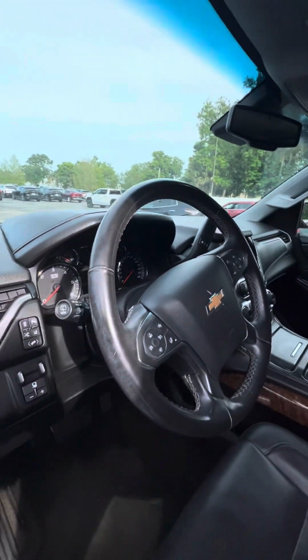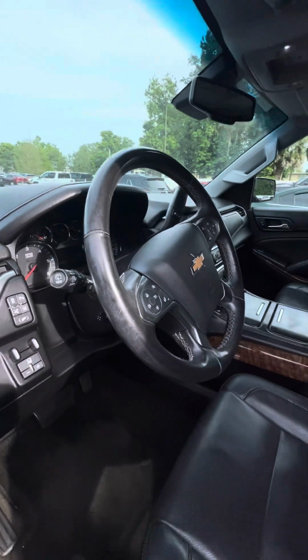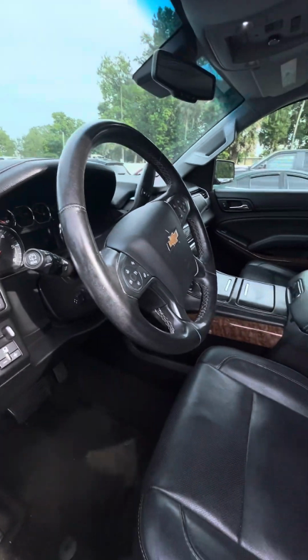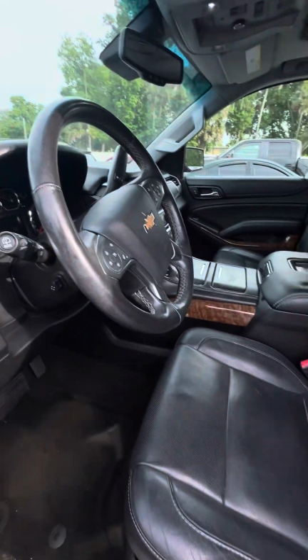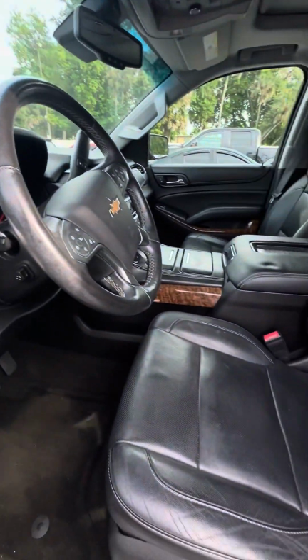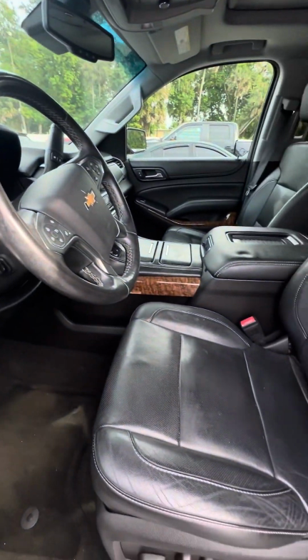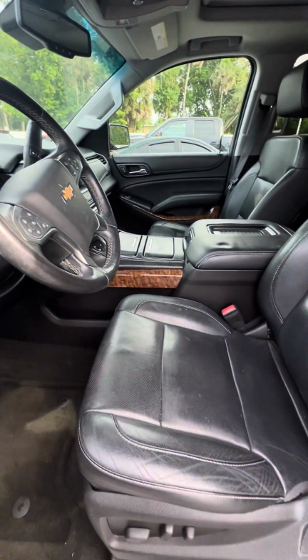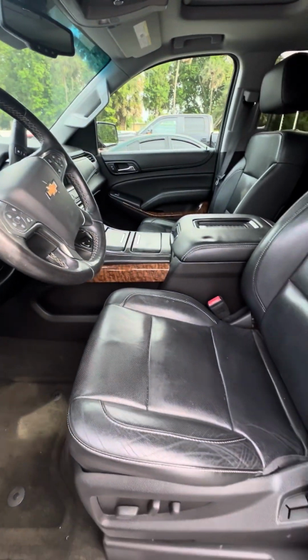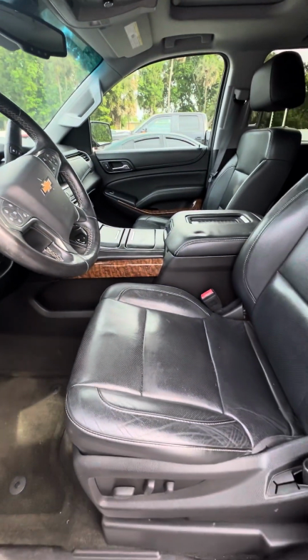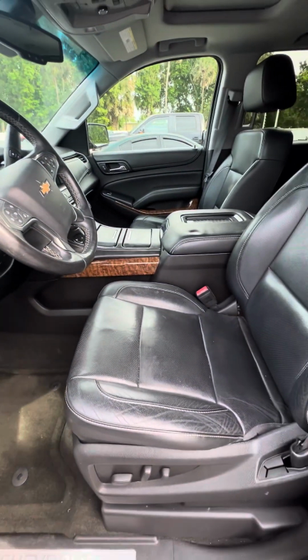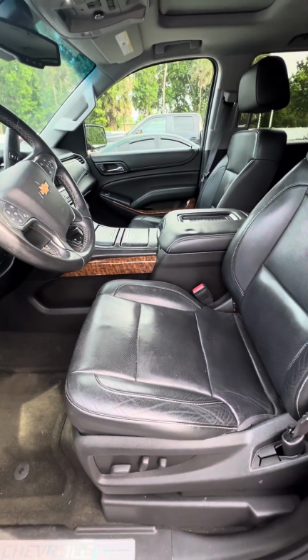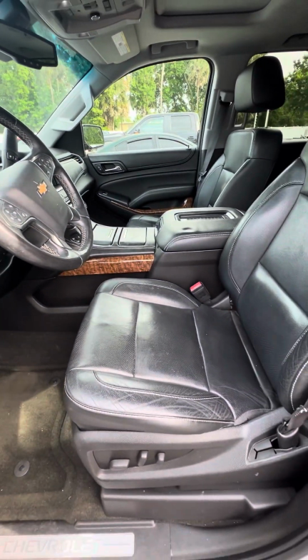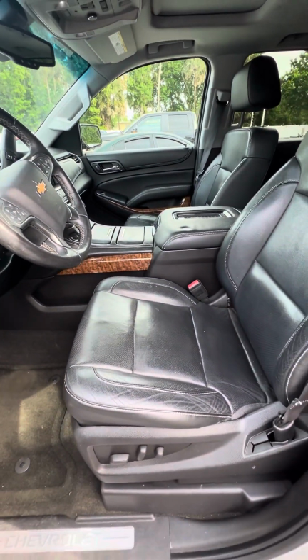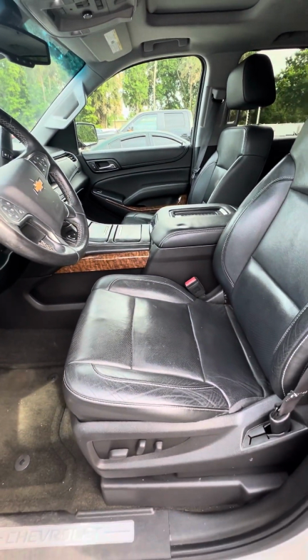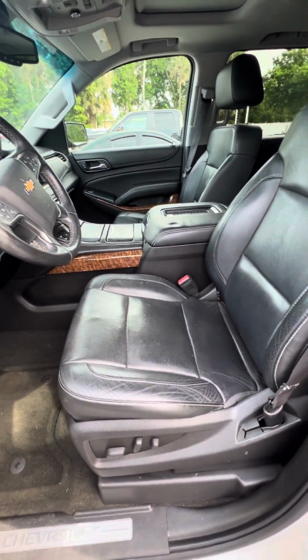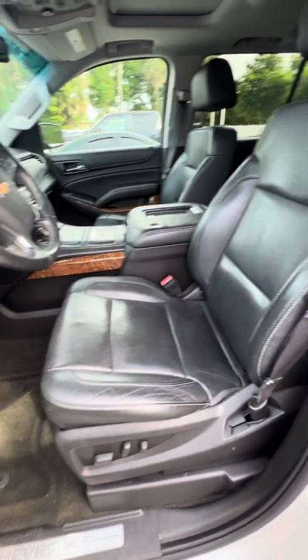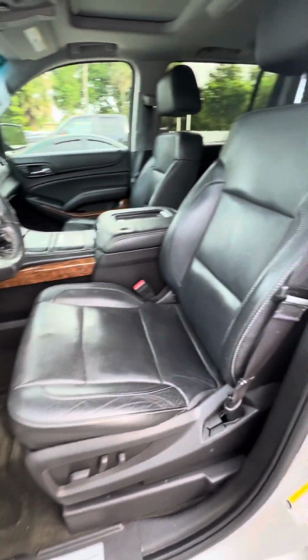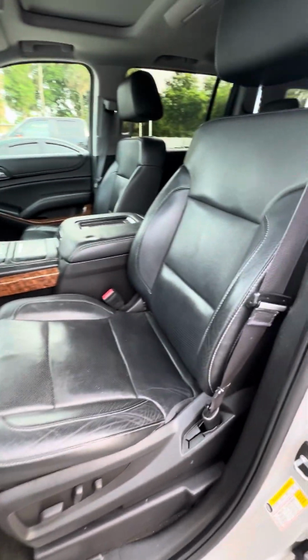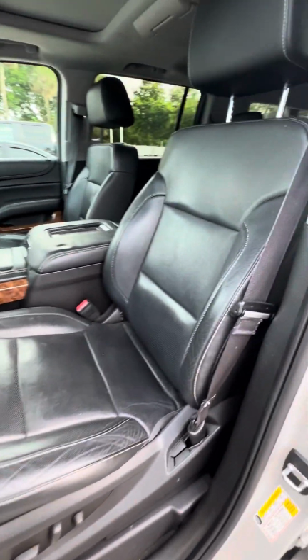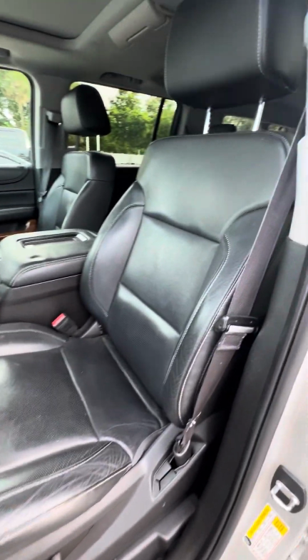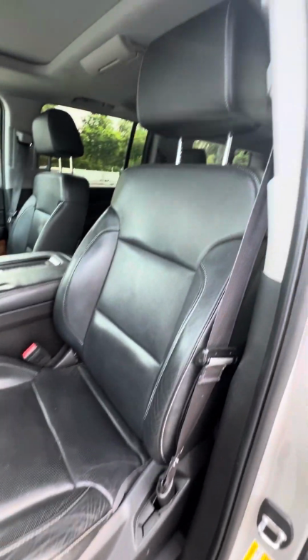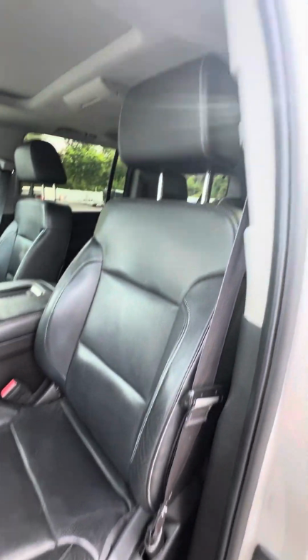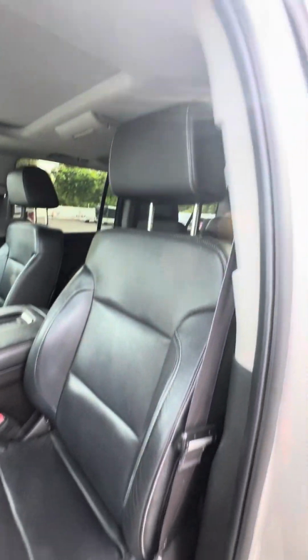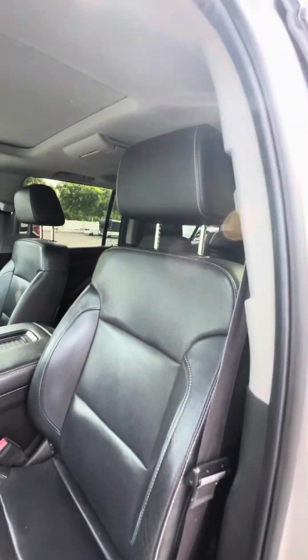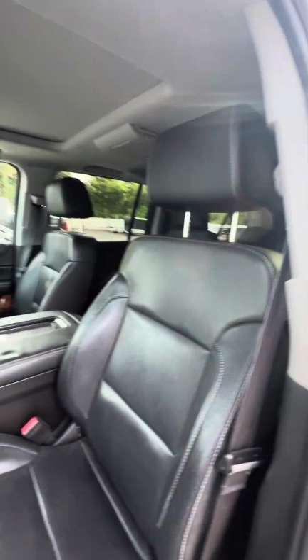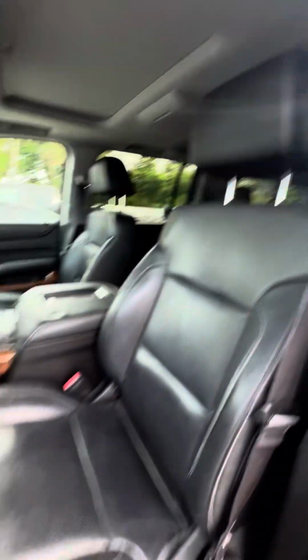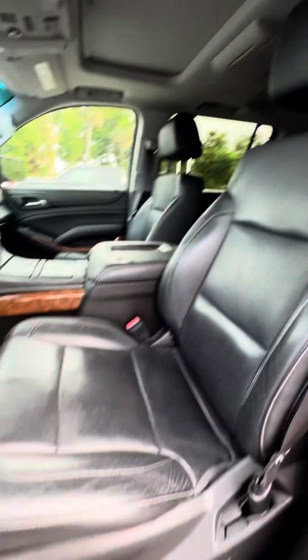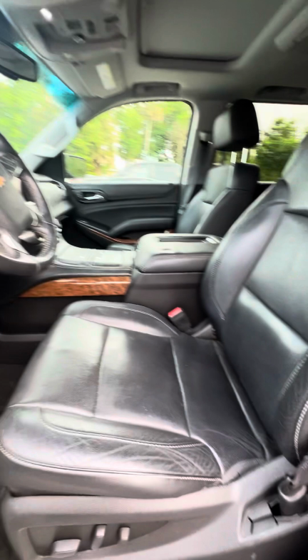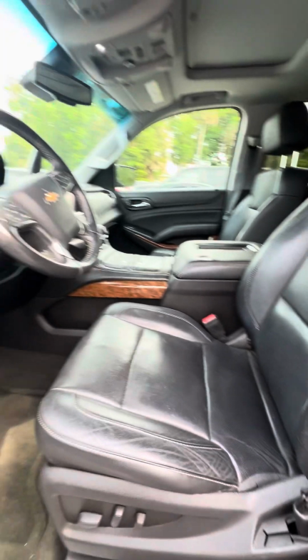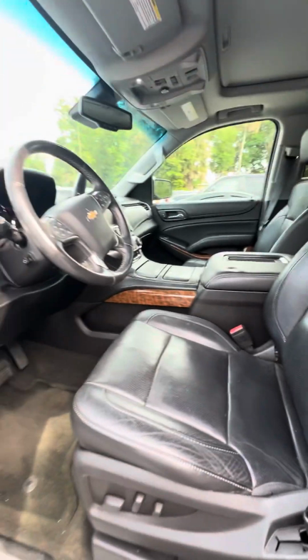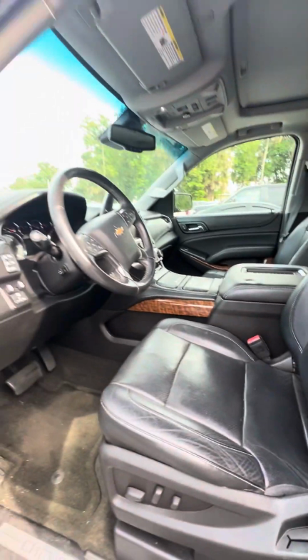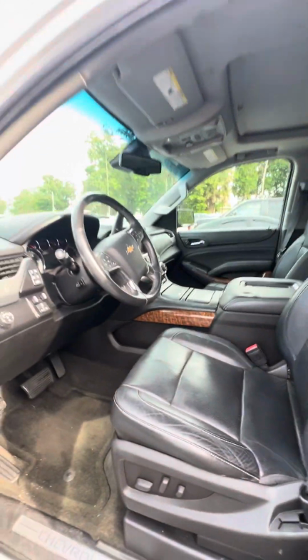Now we look at the driver's seat, which is the seat that gets used the most. No rips, no tears, no damage to the seats. Power seats with lumbar support.